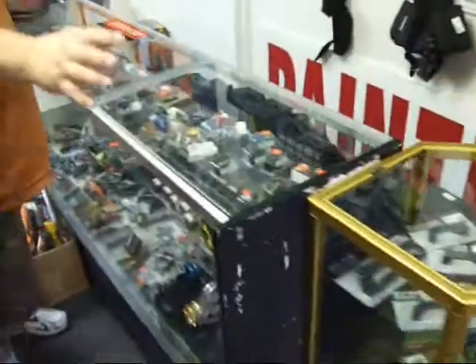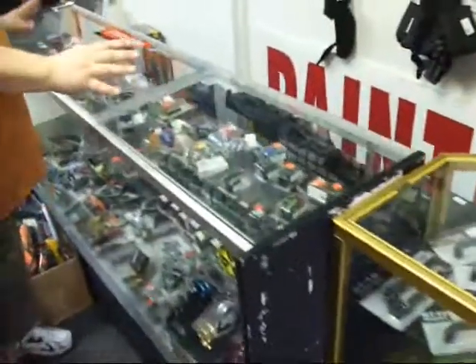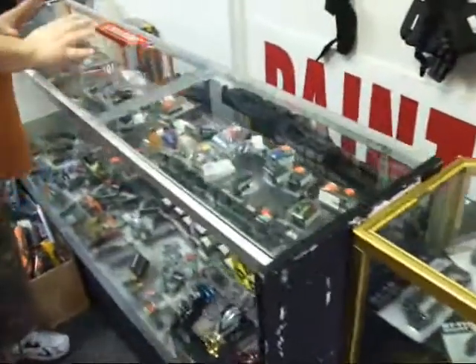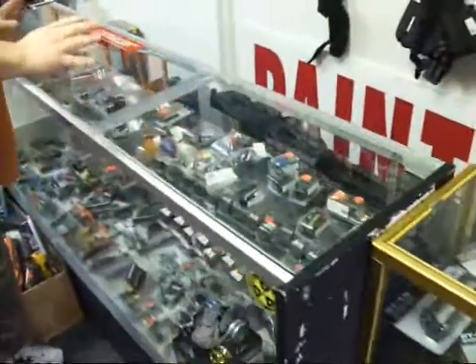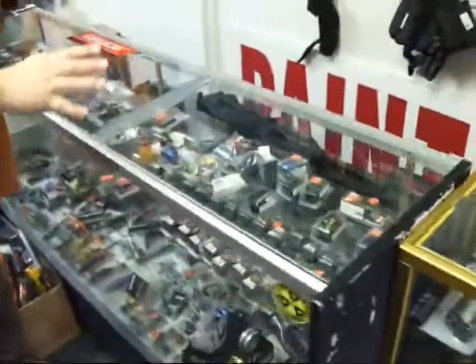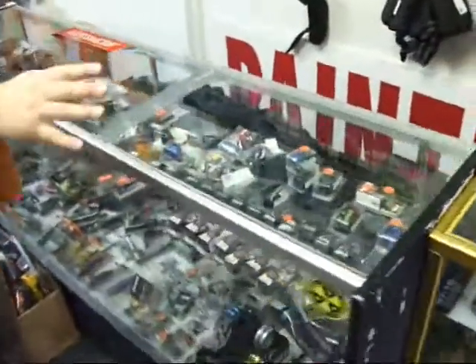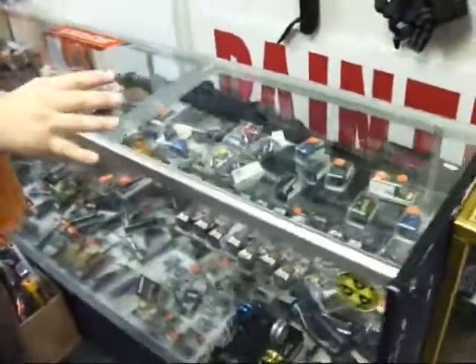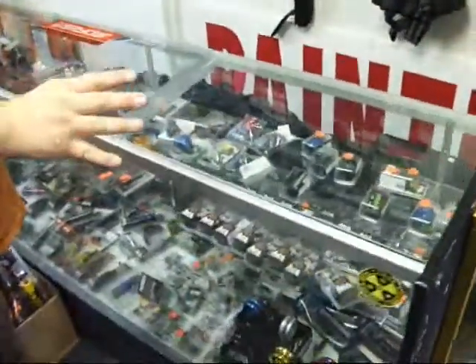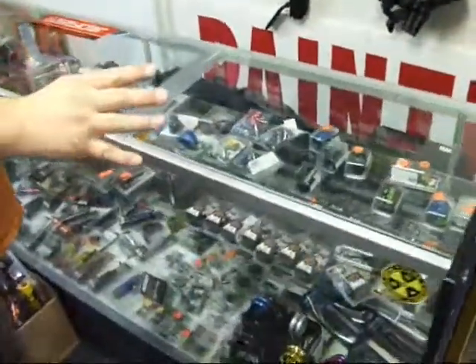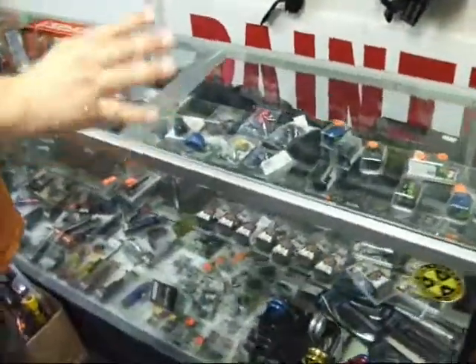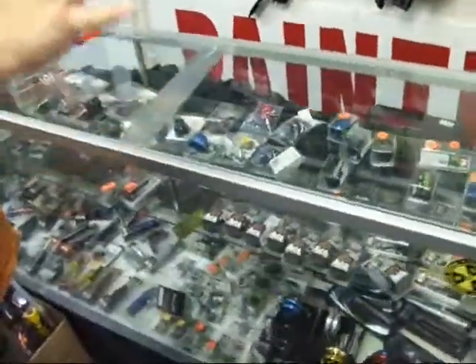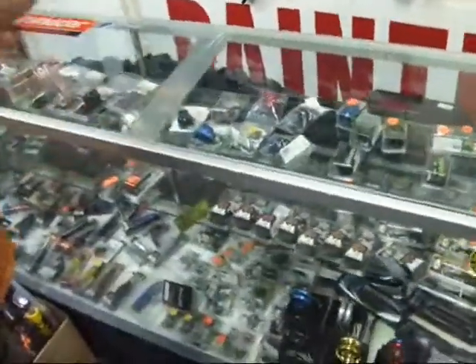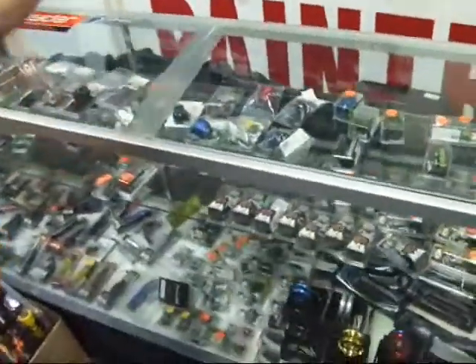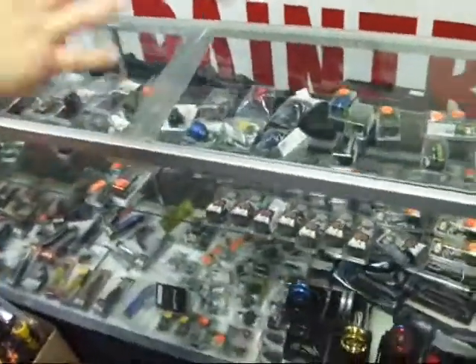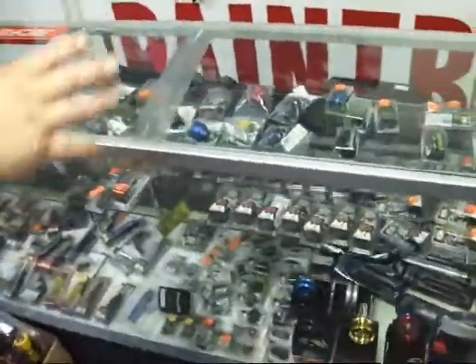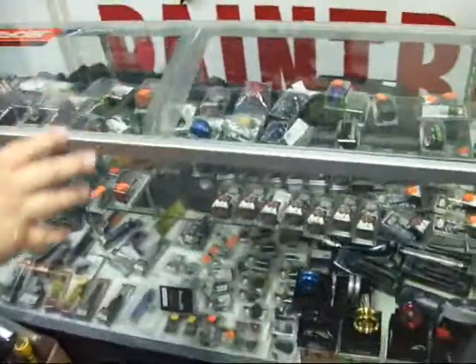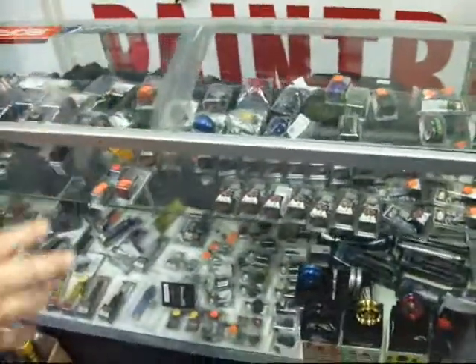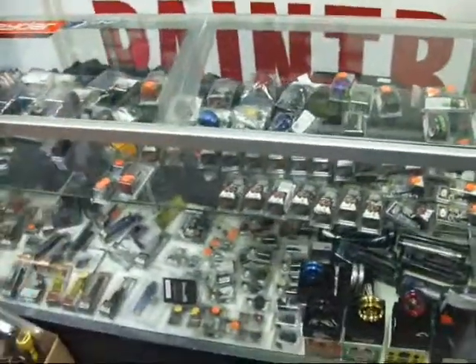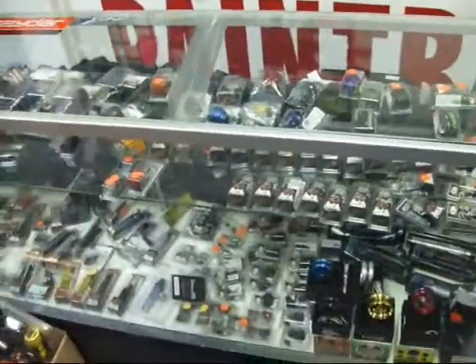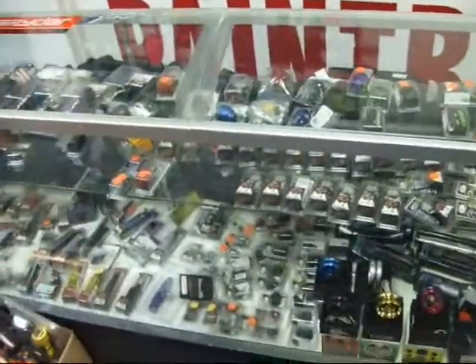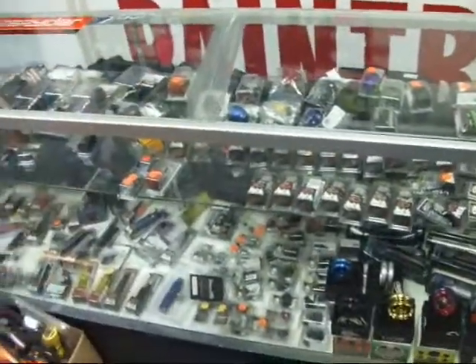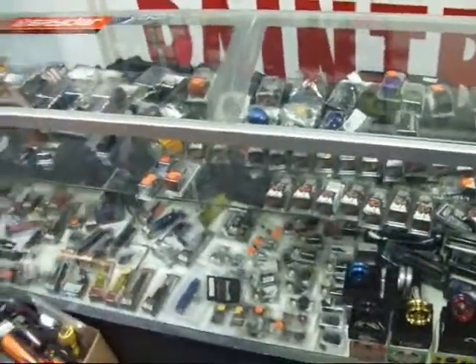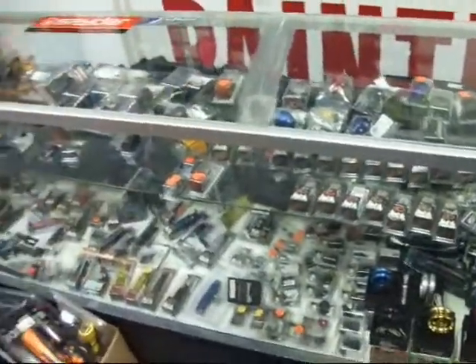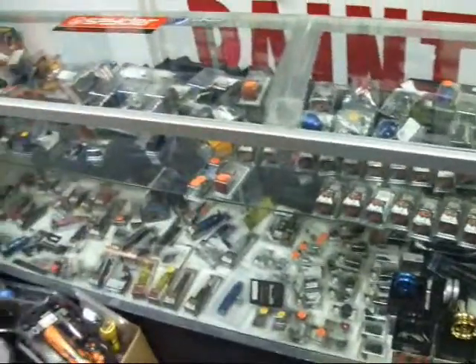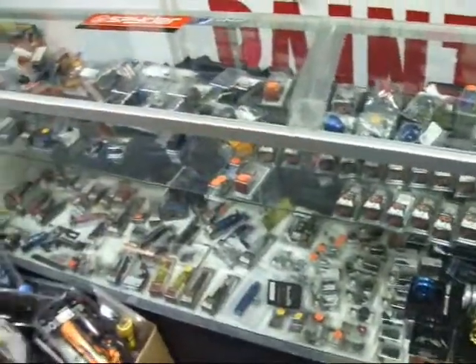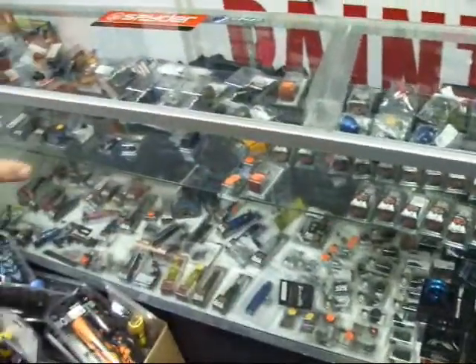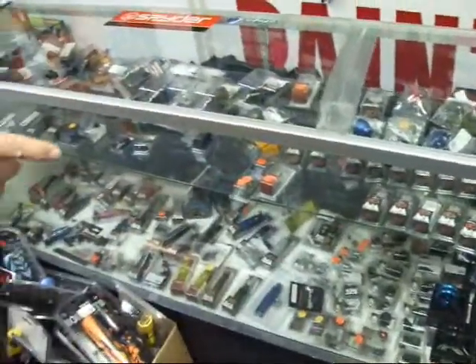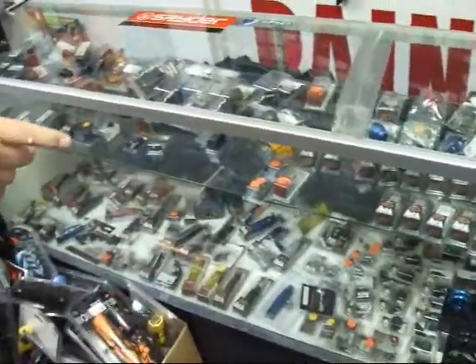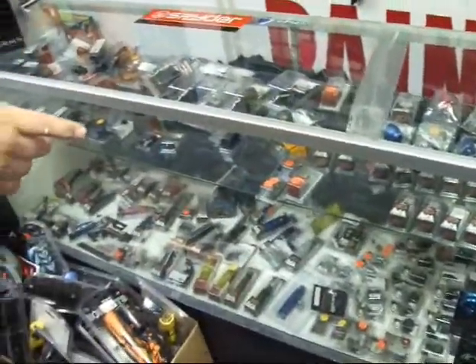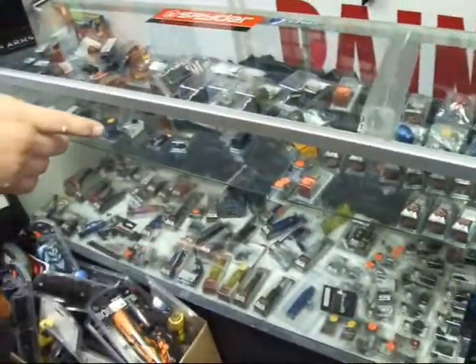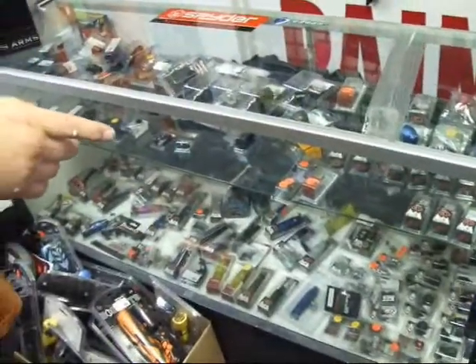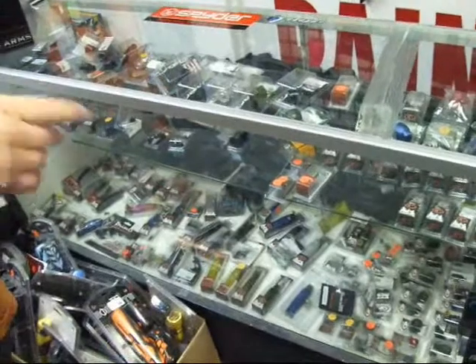If you want to trick out your gun, we have your Fenix, your ASAs, even a few yo-yos.